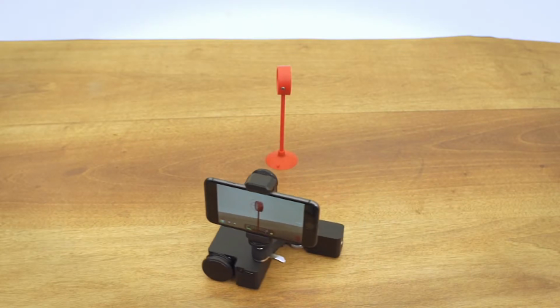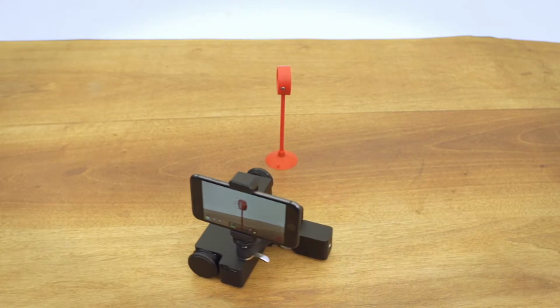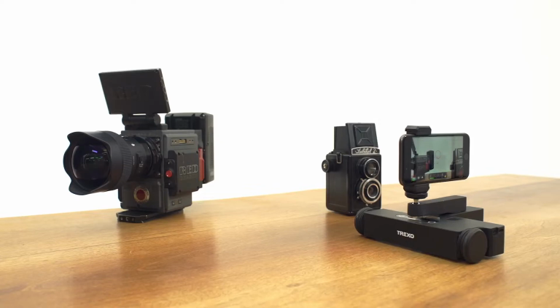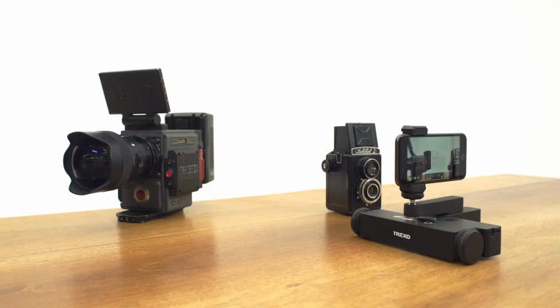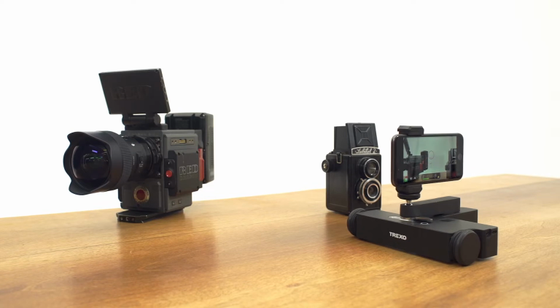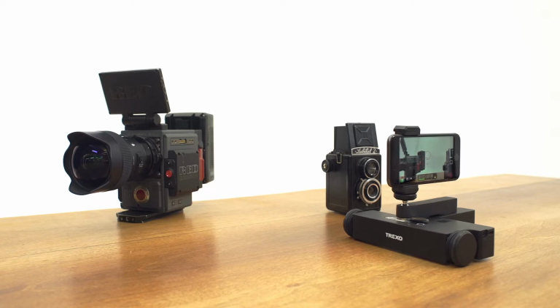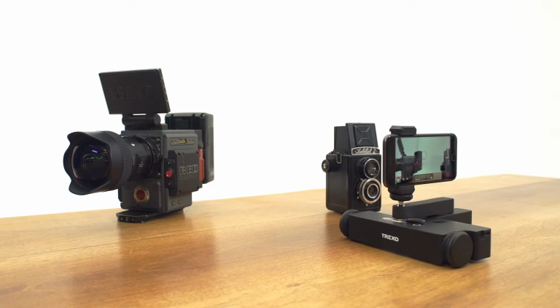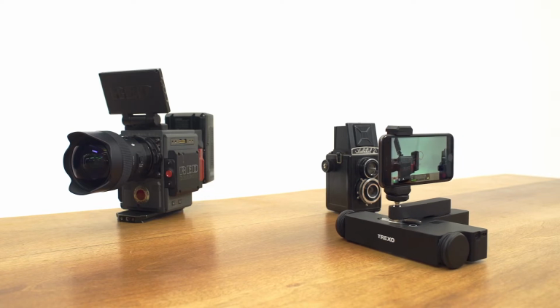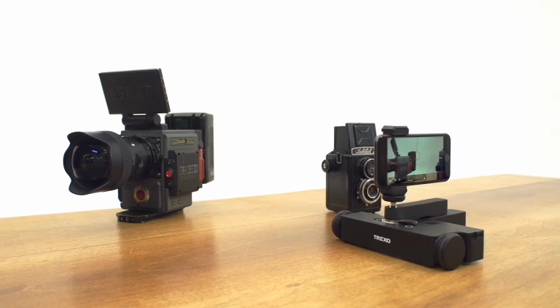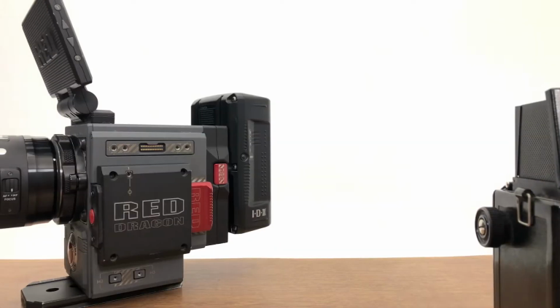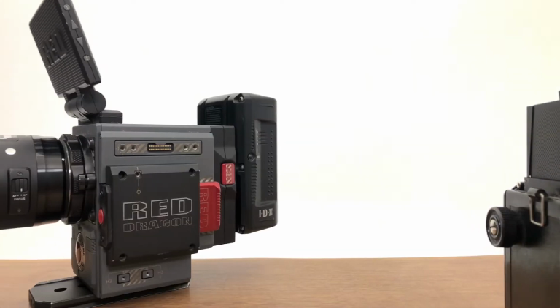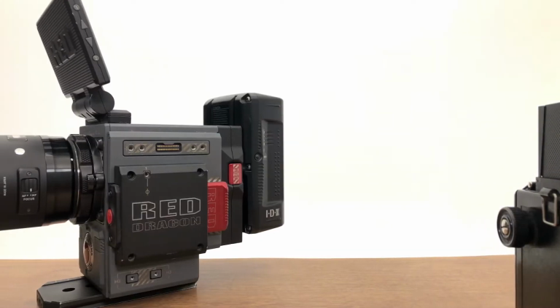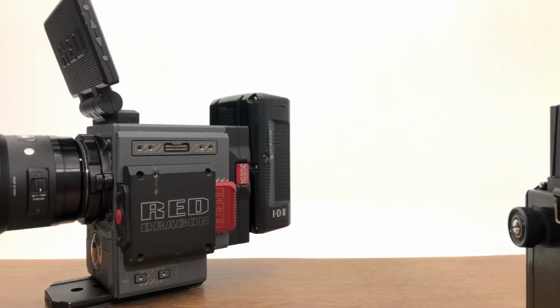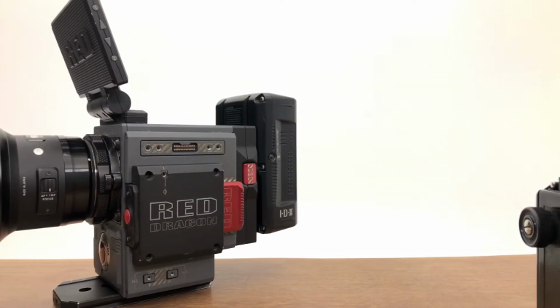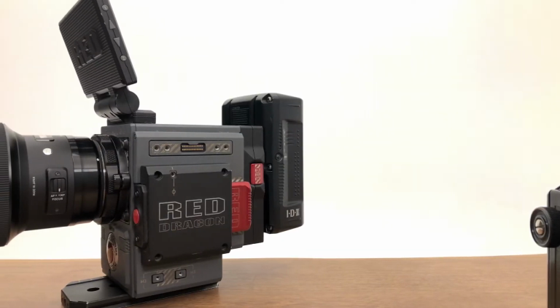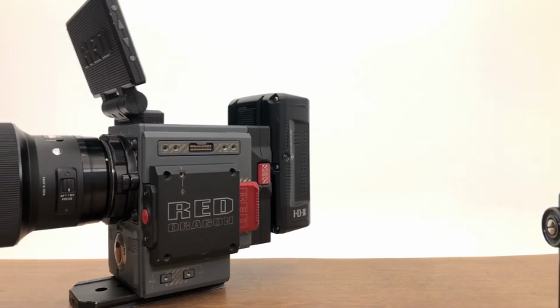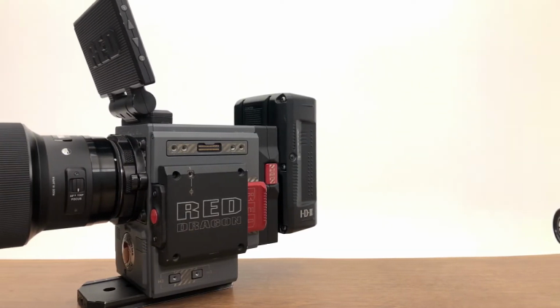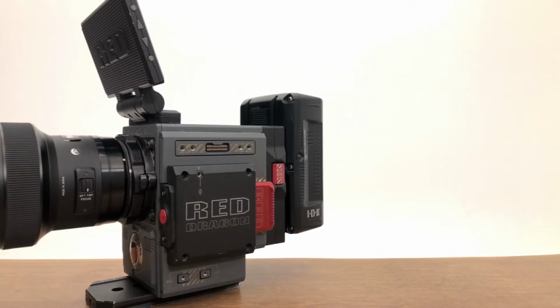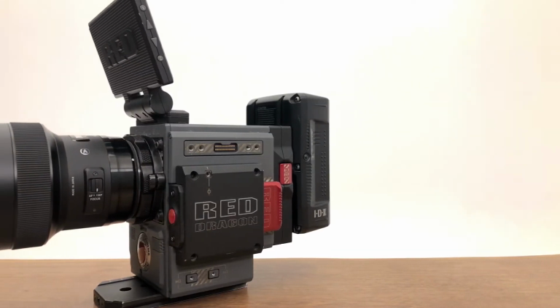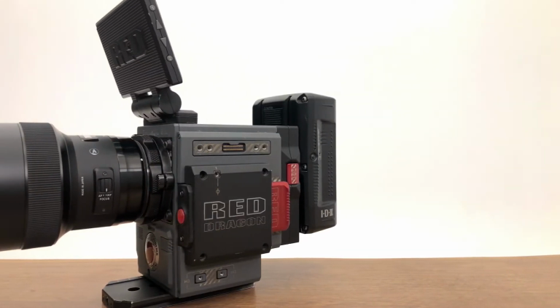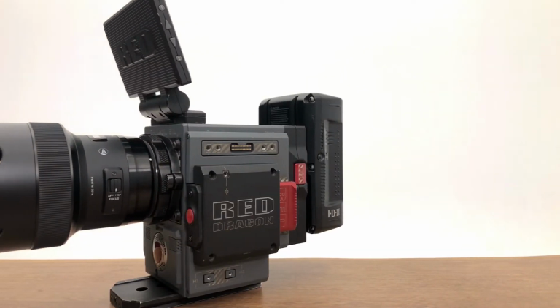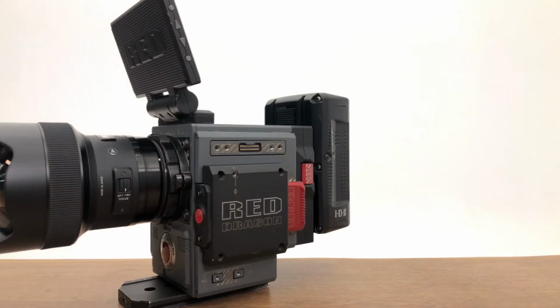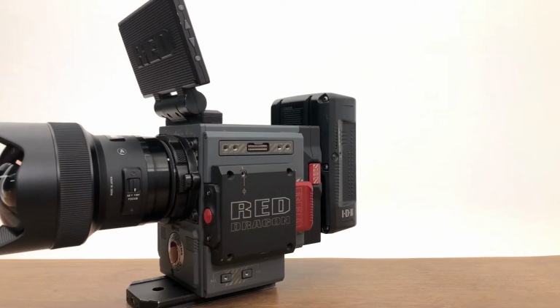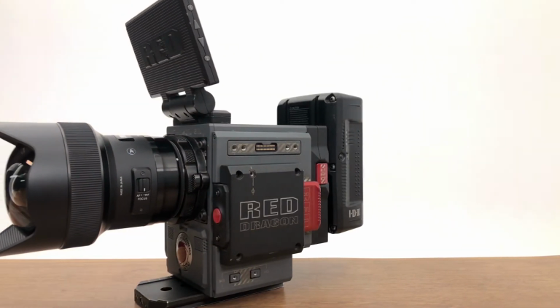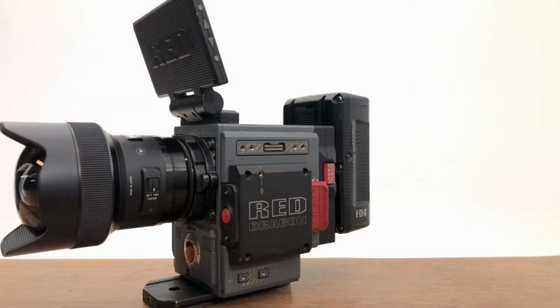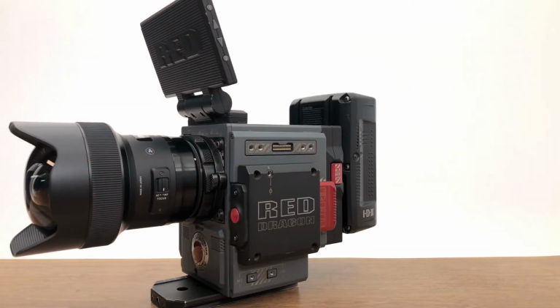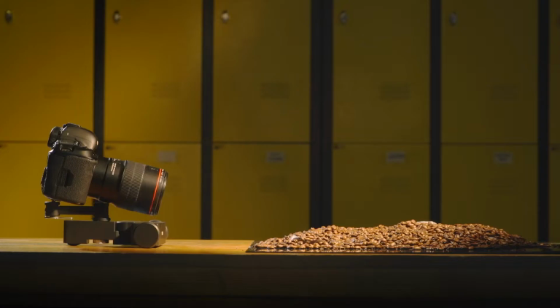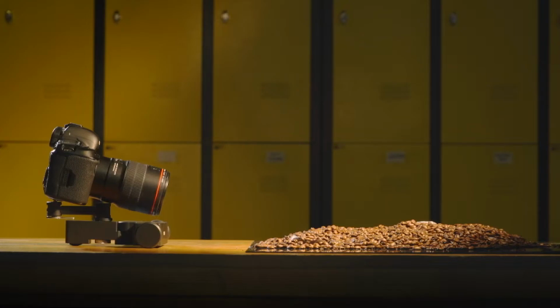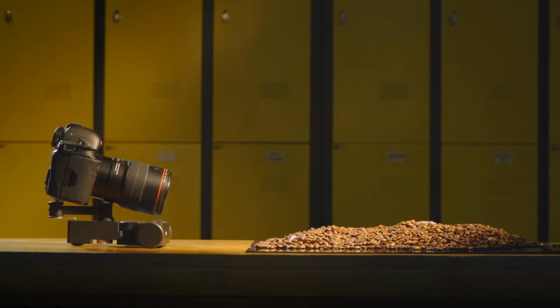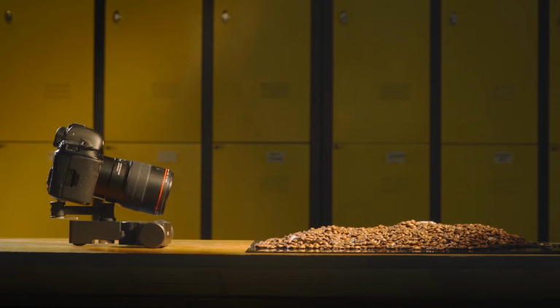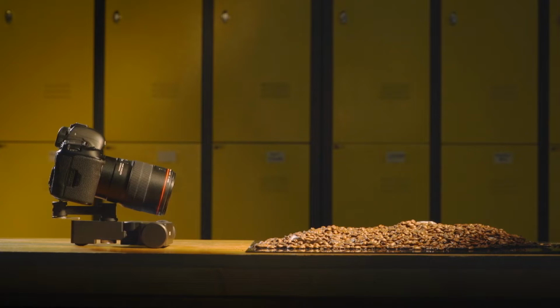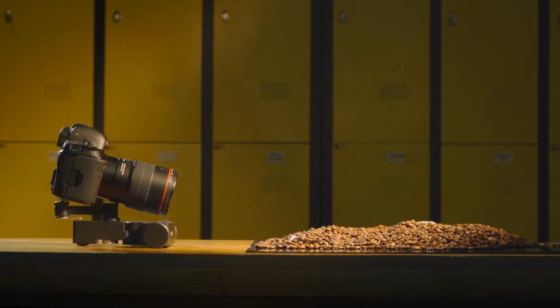With long dolly in-out shots, you can take advantage of the shallow depth of field for amazing visuals.